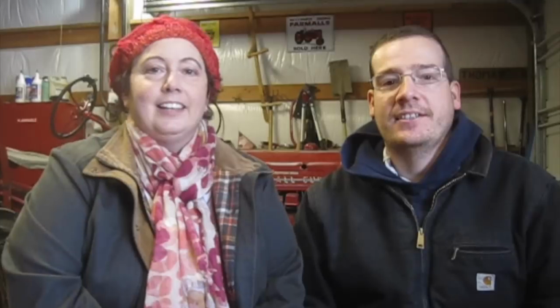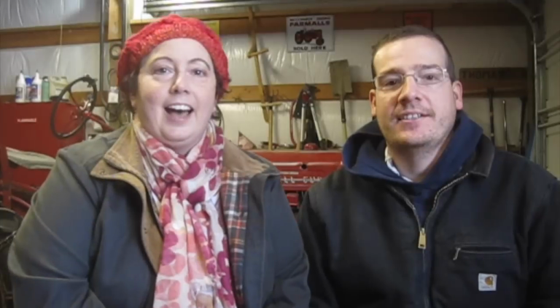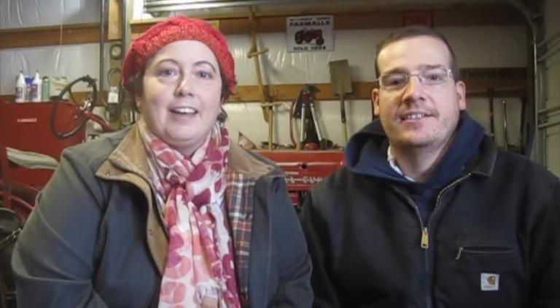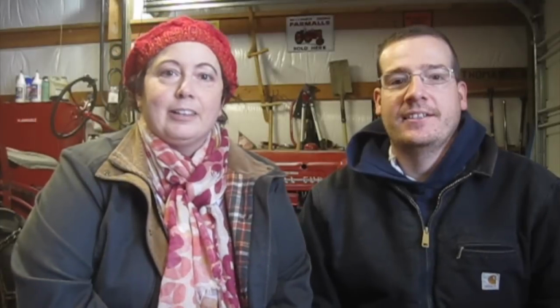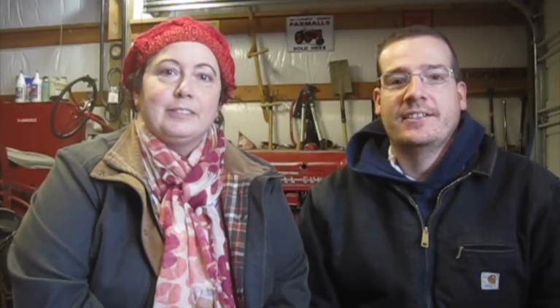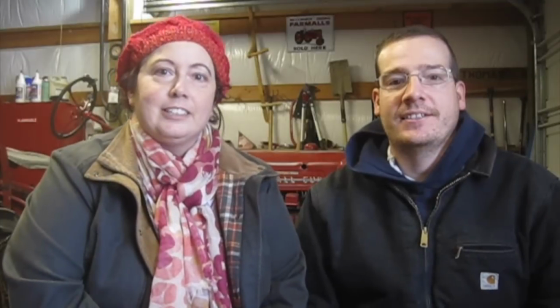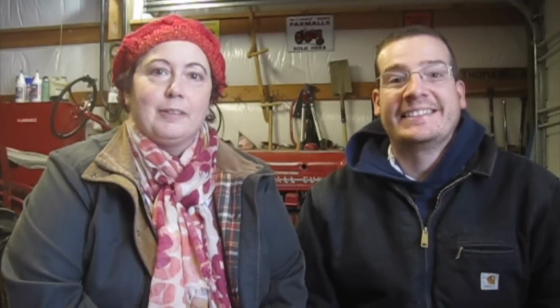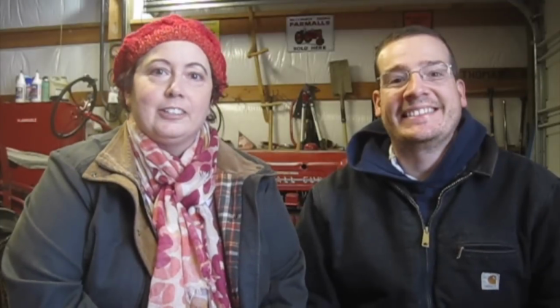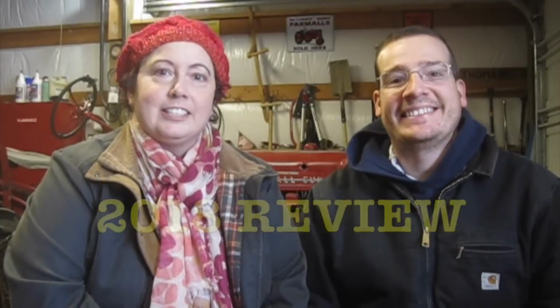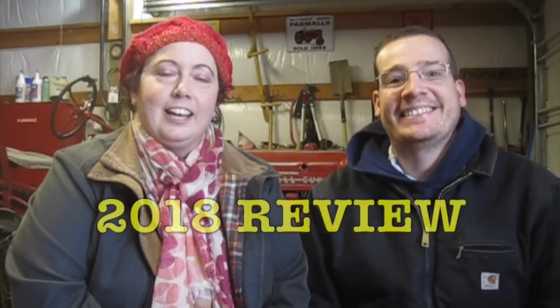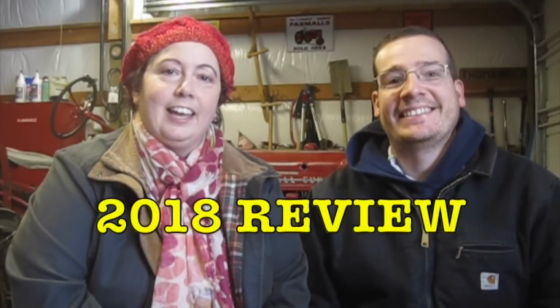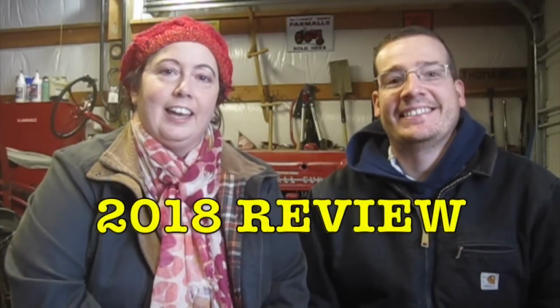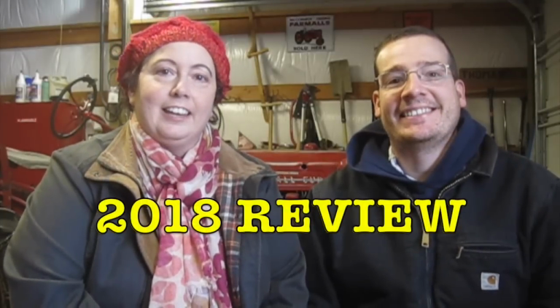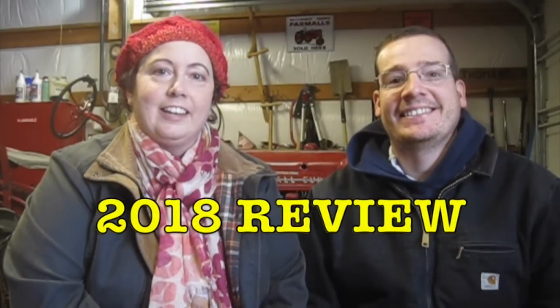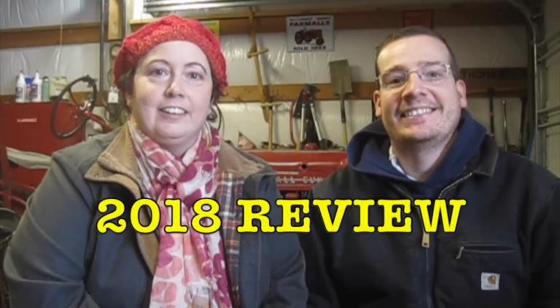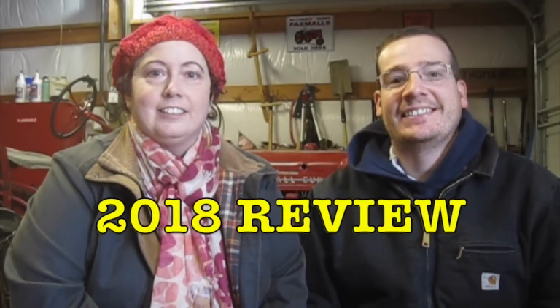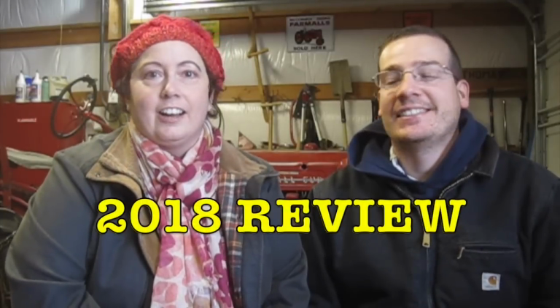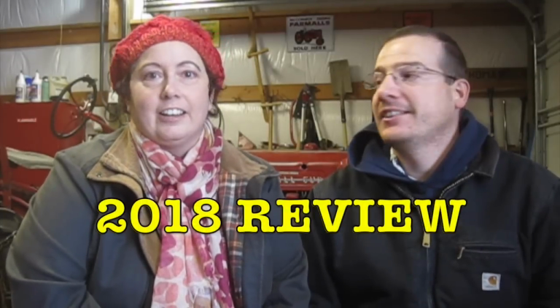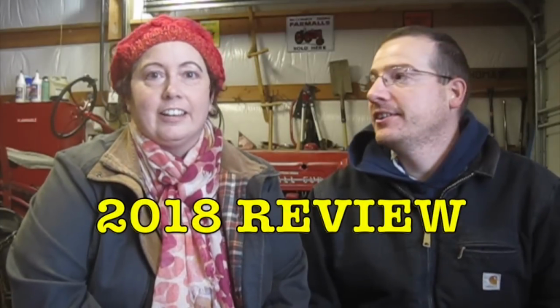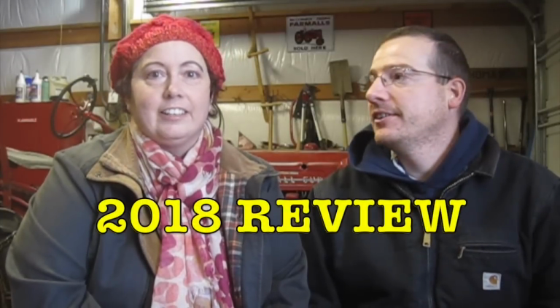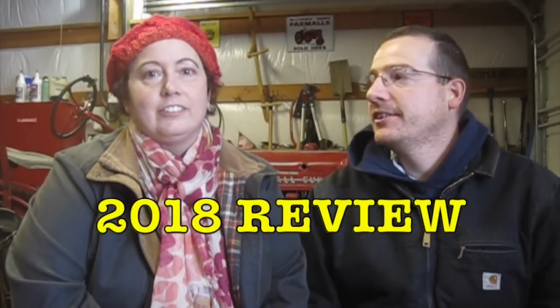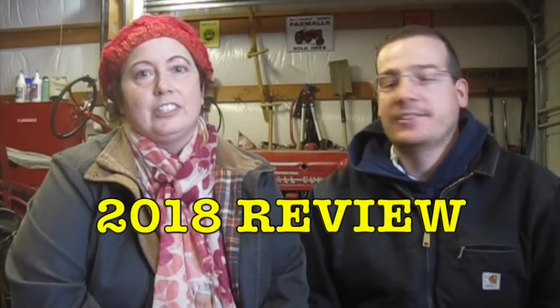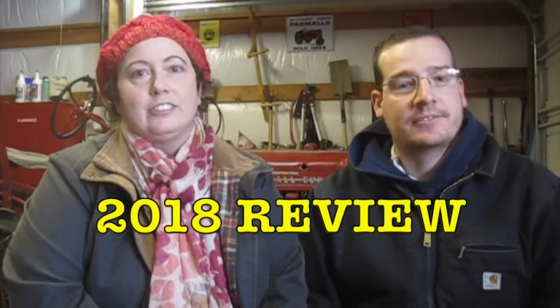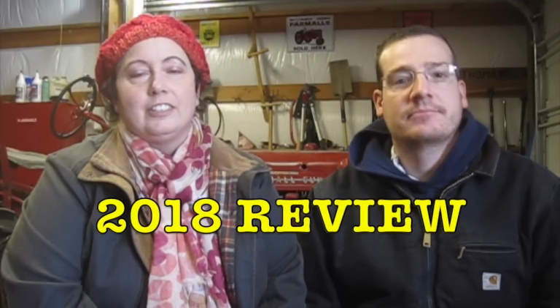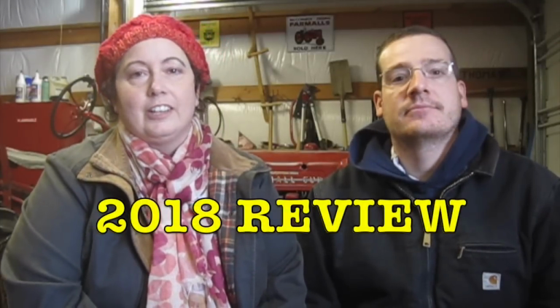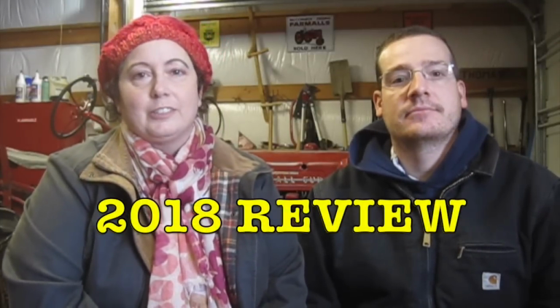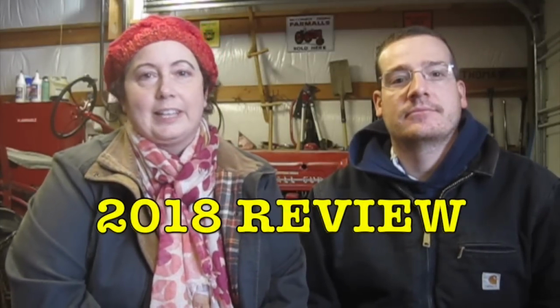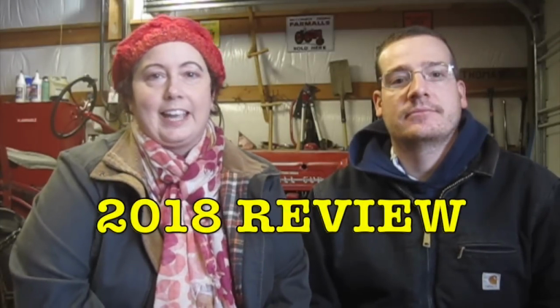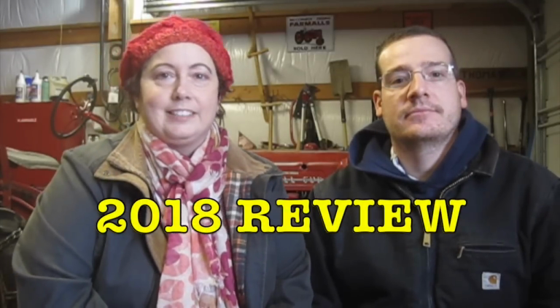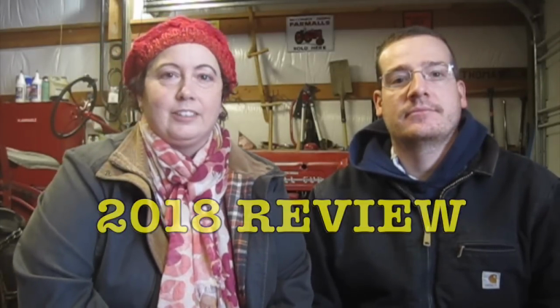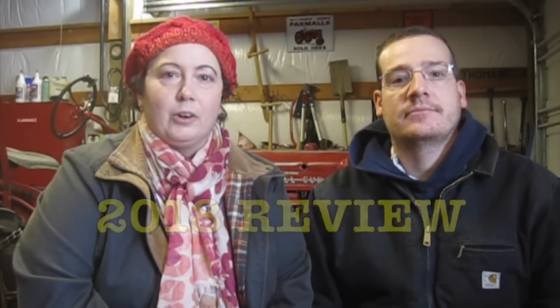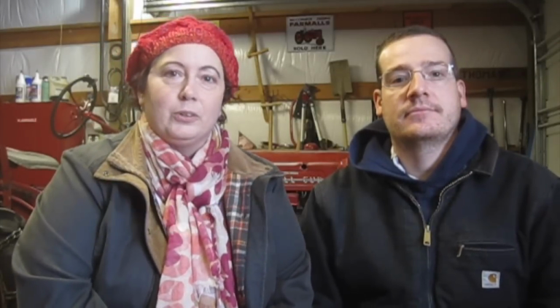Hi, welcome to the Tomarosa, and here is our year-end review of our 2018 goals.